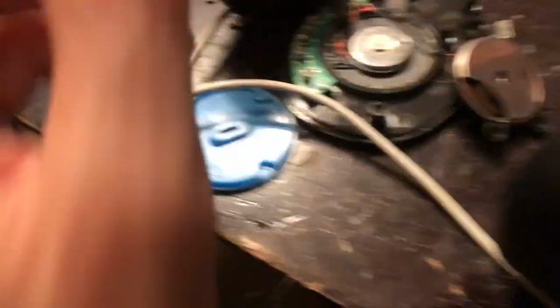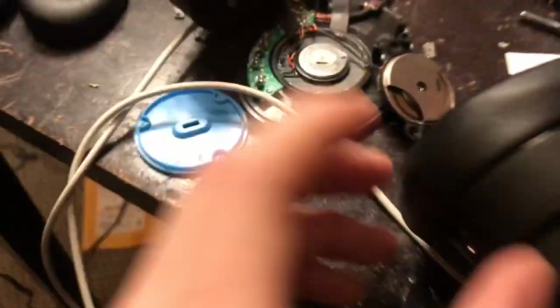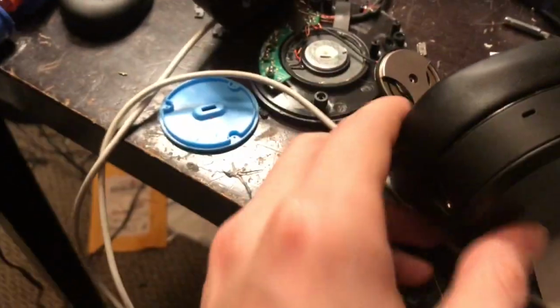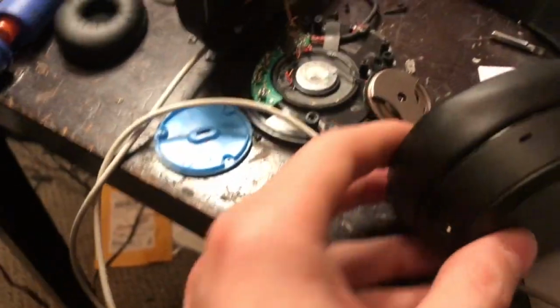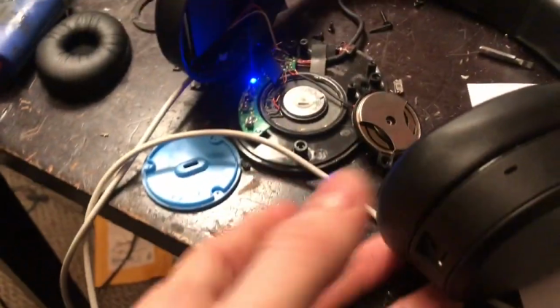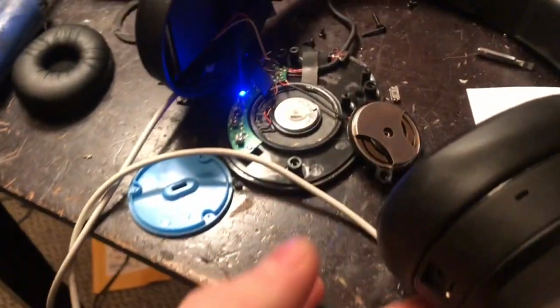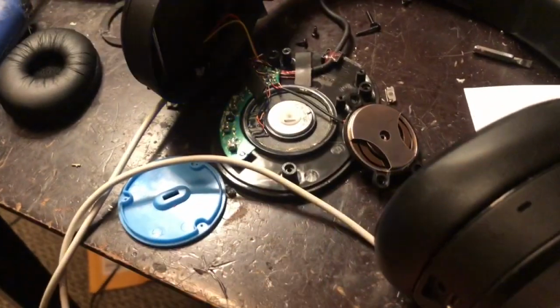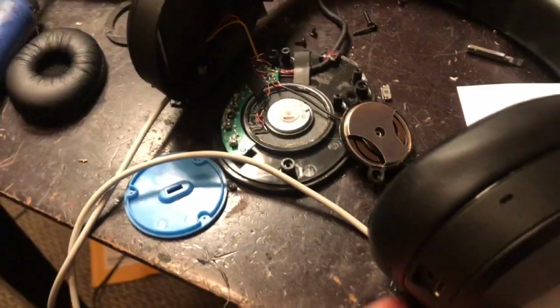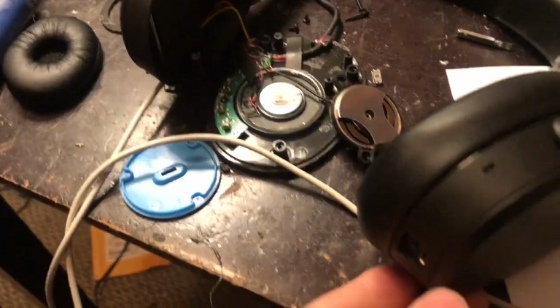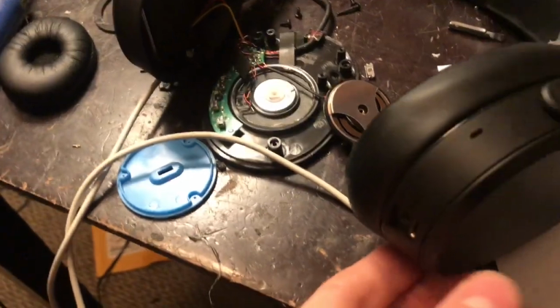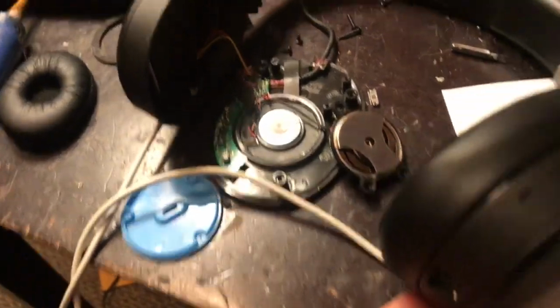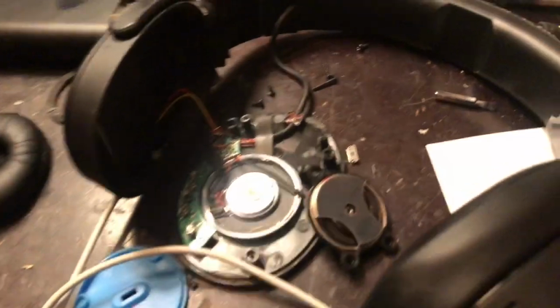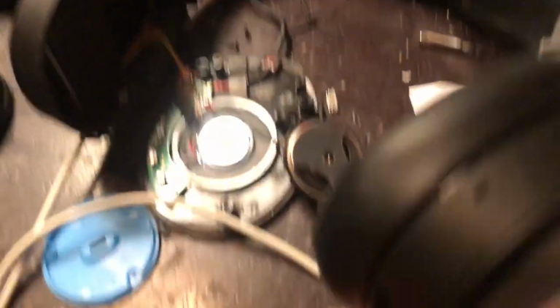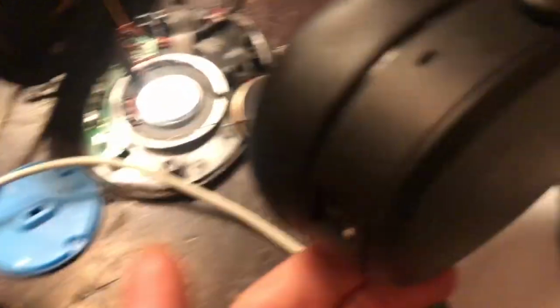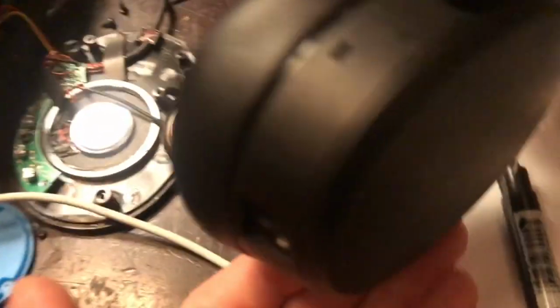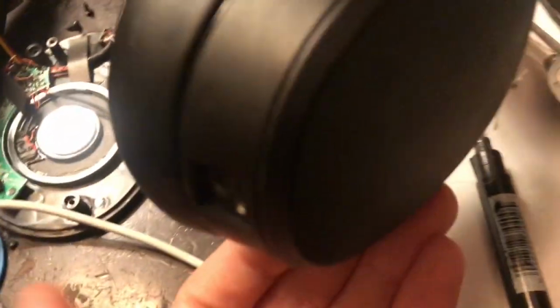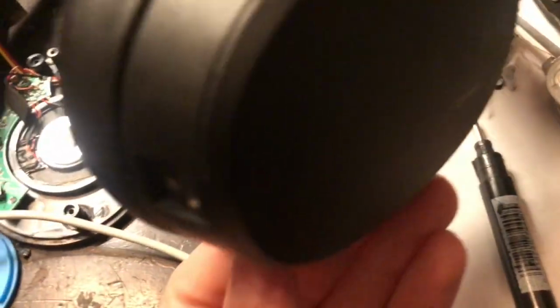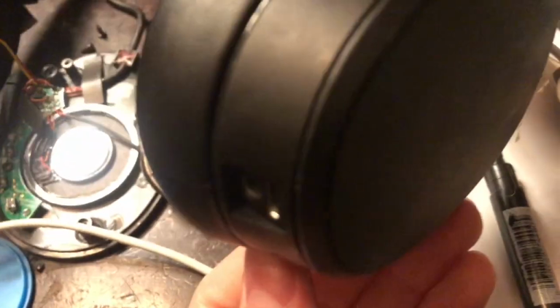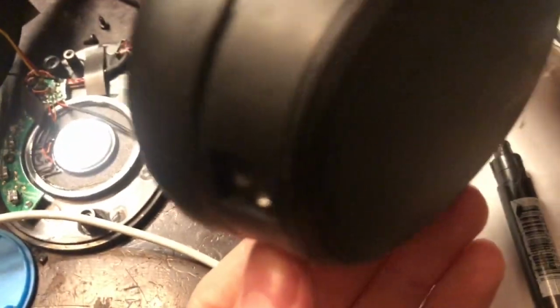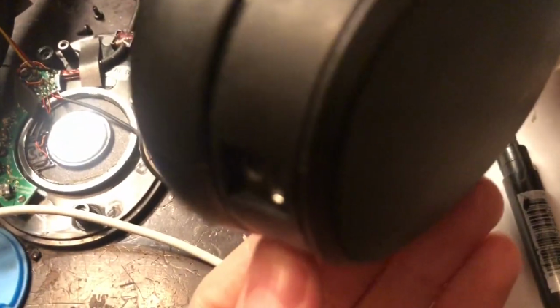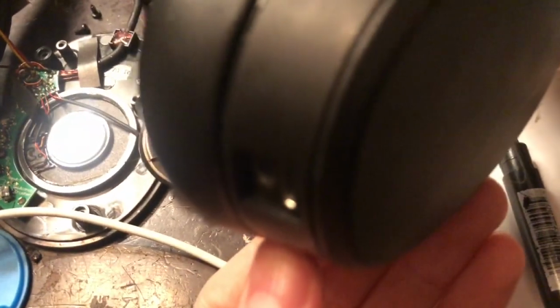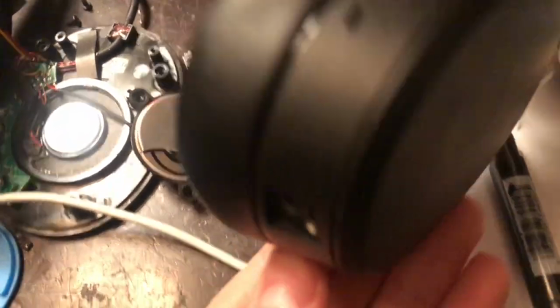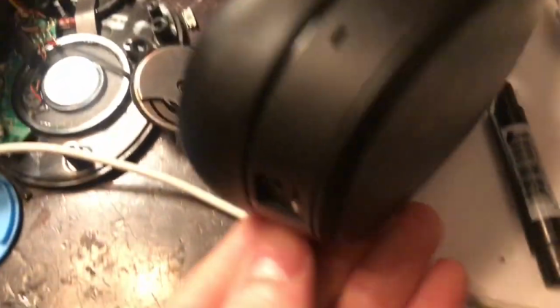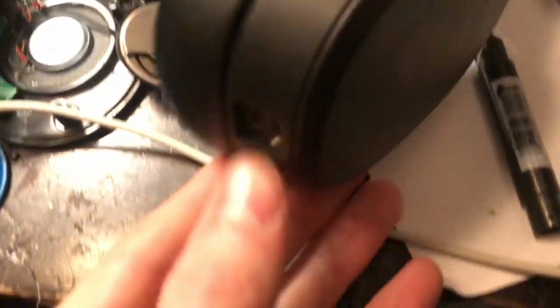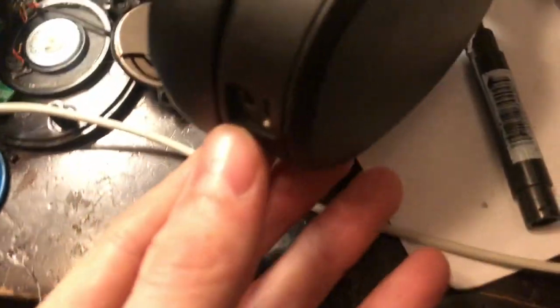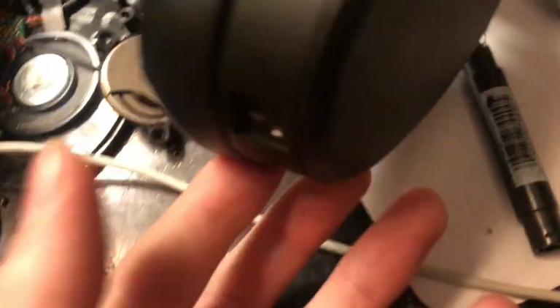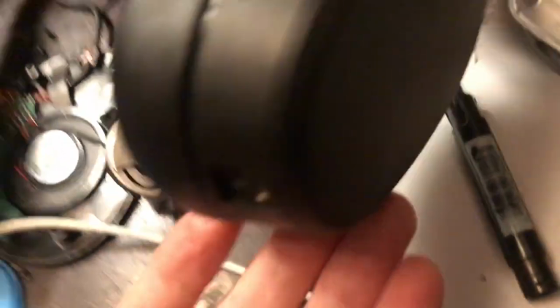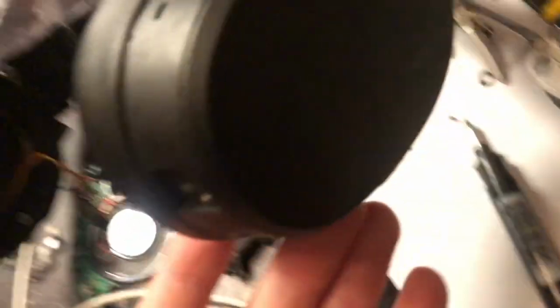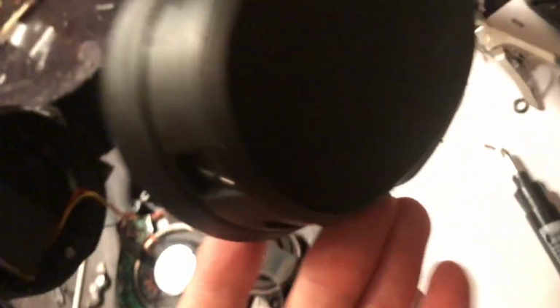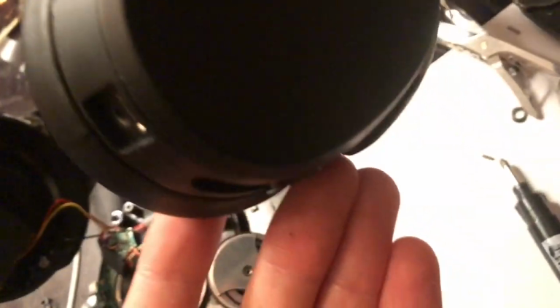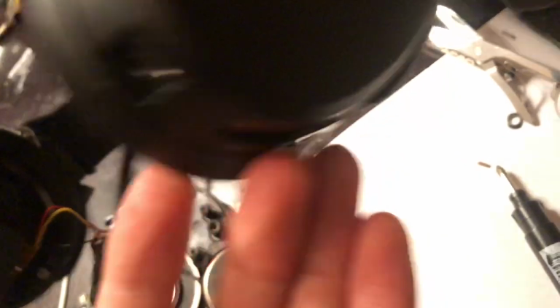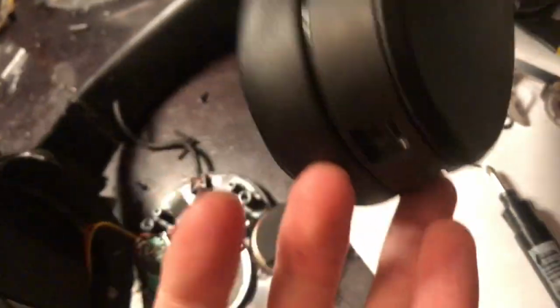They're rigged up the same wiring — wait, they're different wiring. I think one goes to the switch on the back of the headphones here.